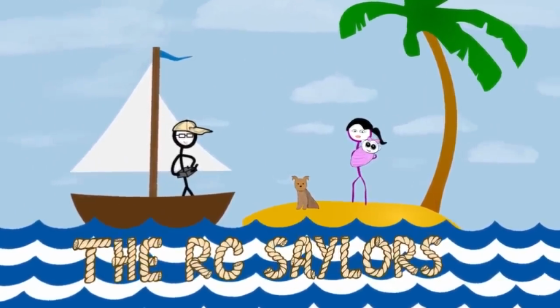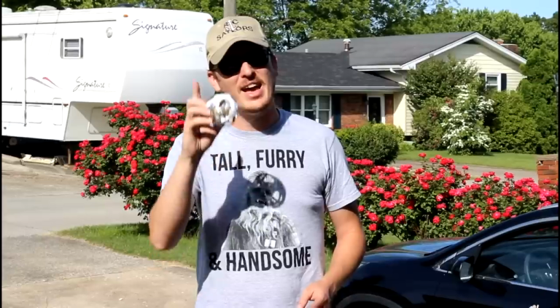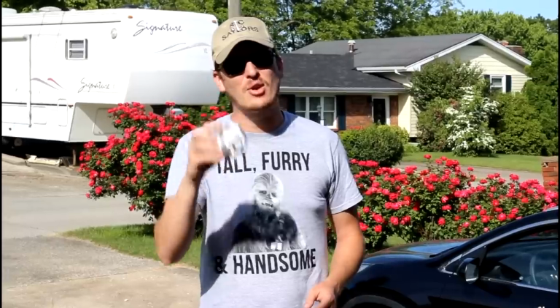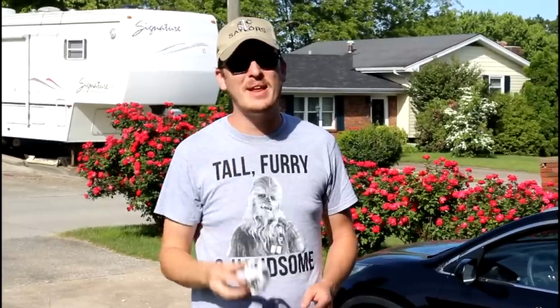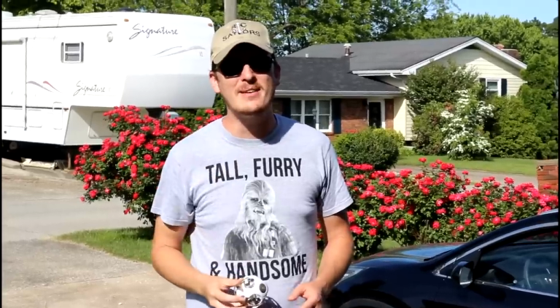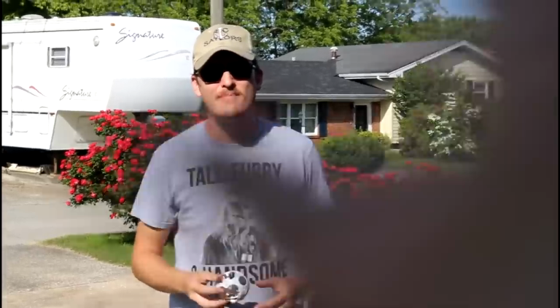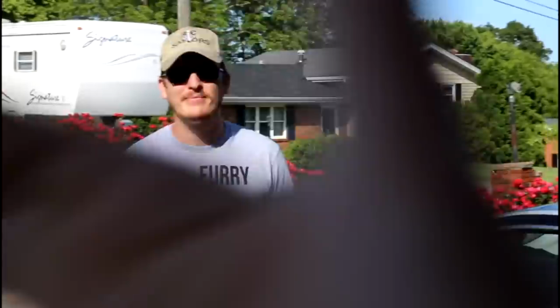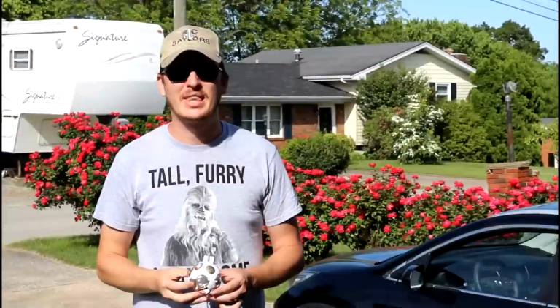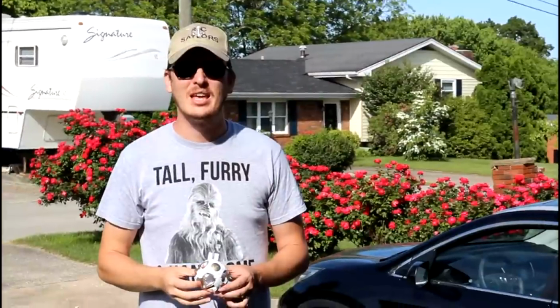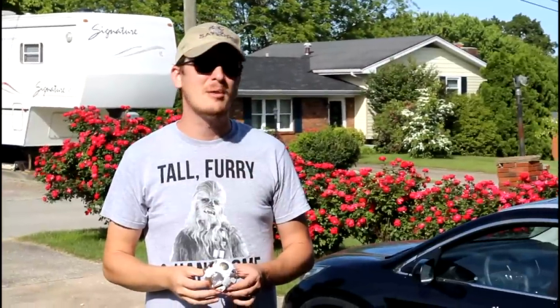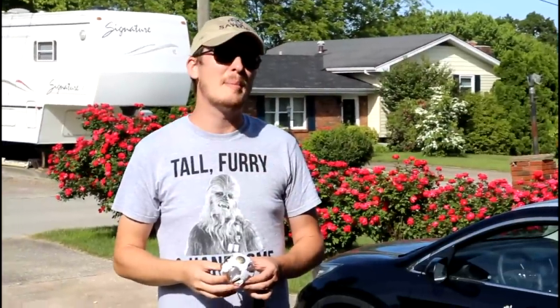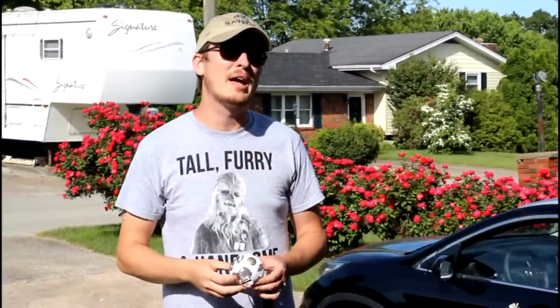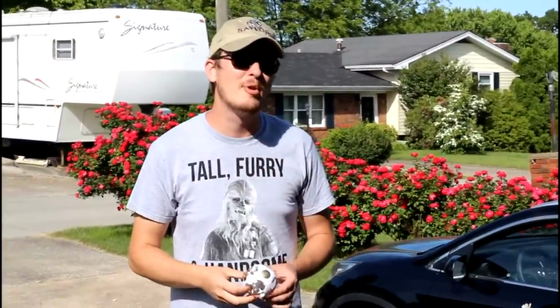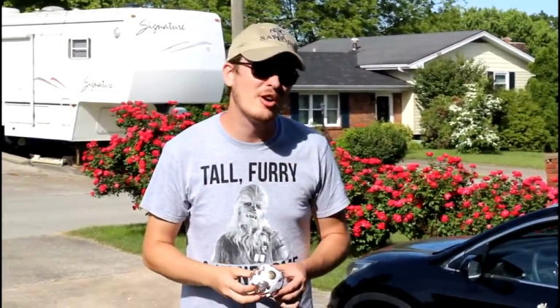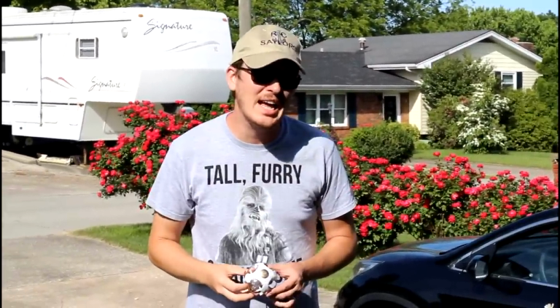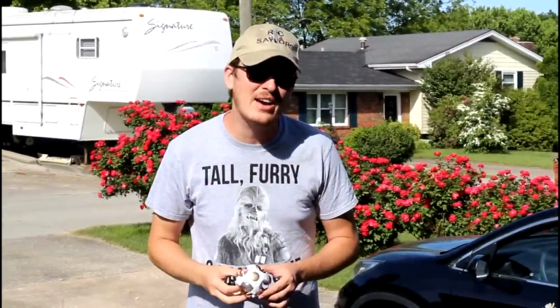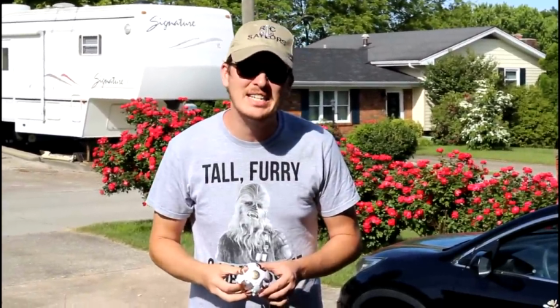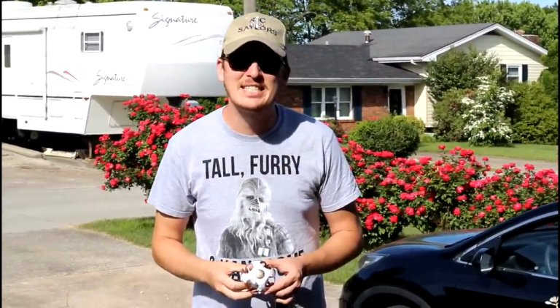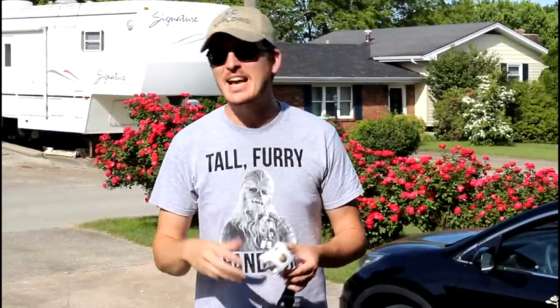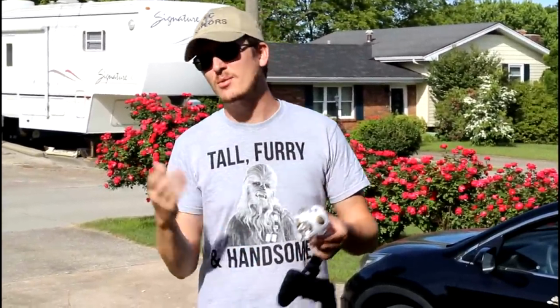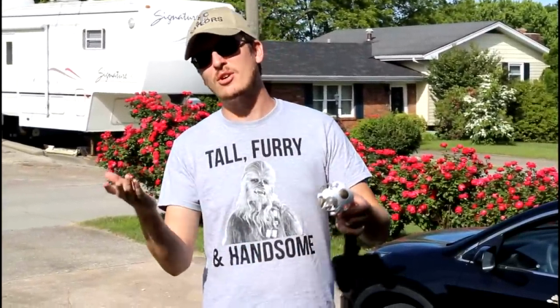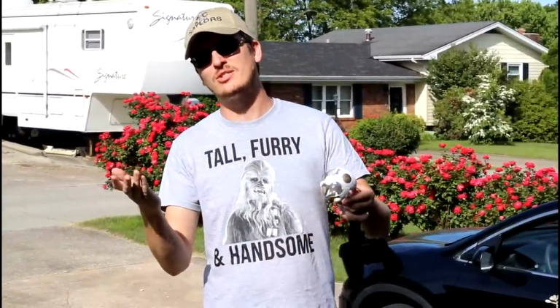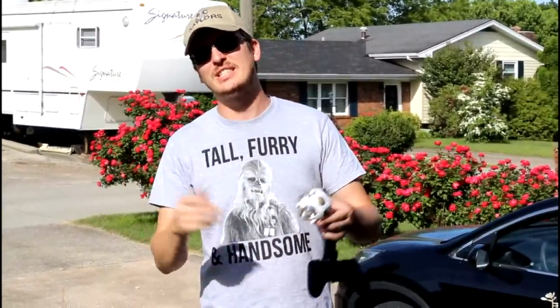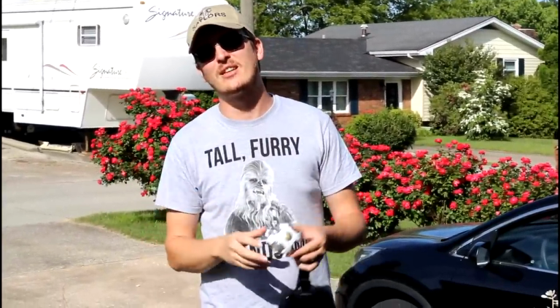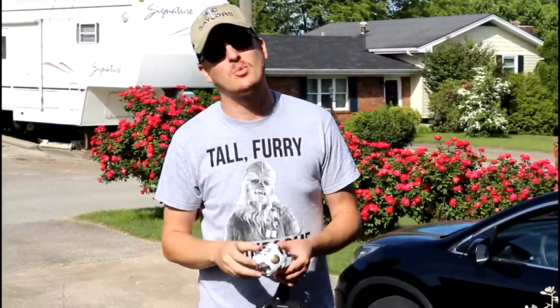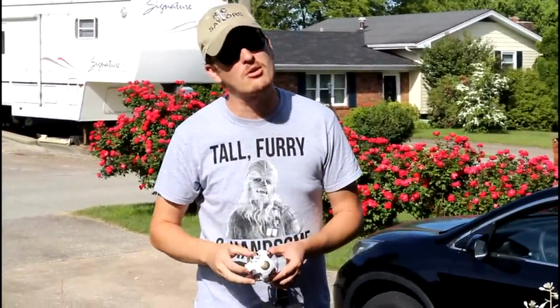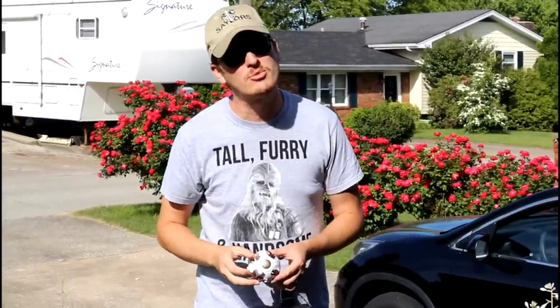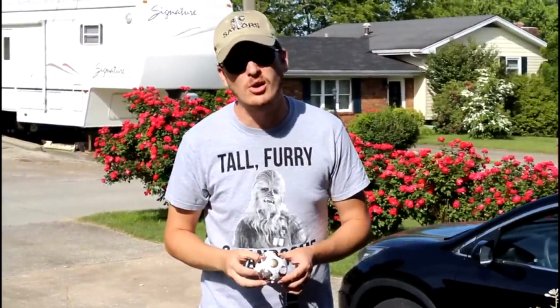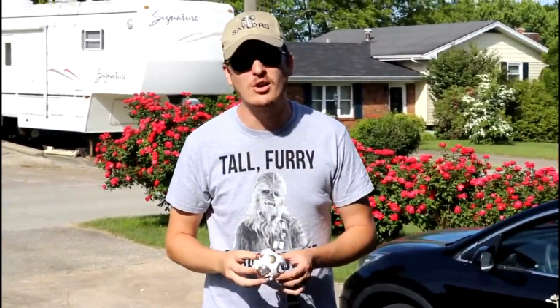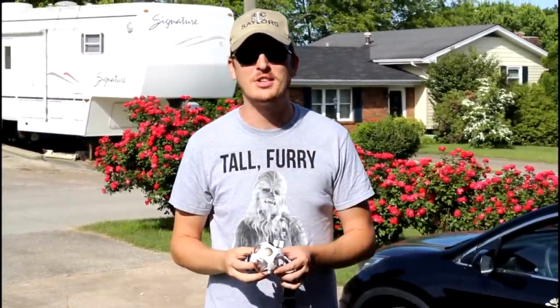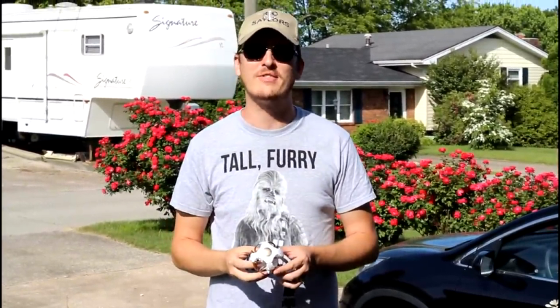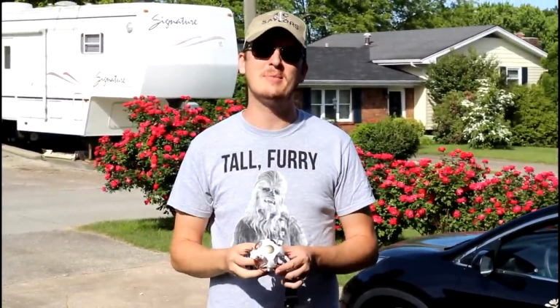Hey everyone, I'm Nate. And I'm Abby. Popeye and Amelia are hanging out inside. We're the RC Sailors. Welcome to our RC family.